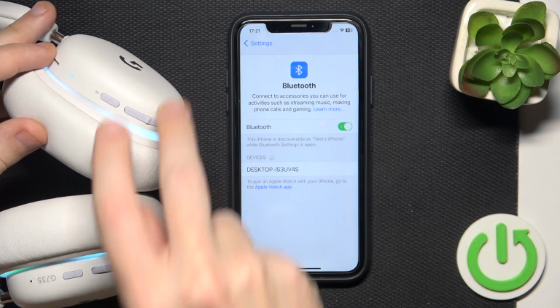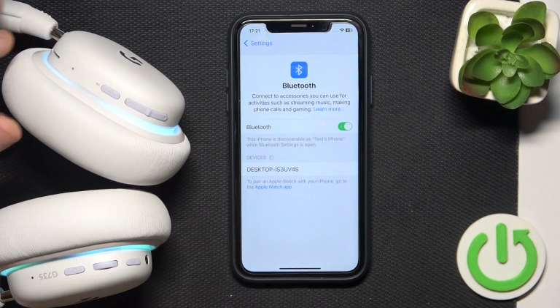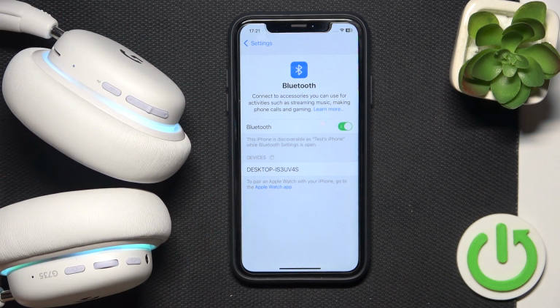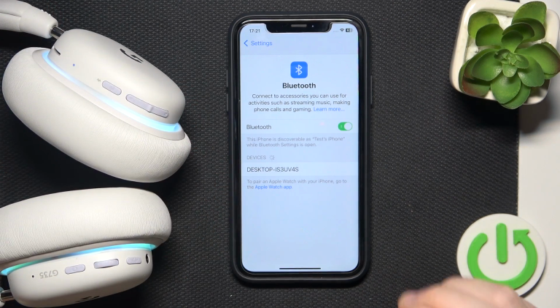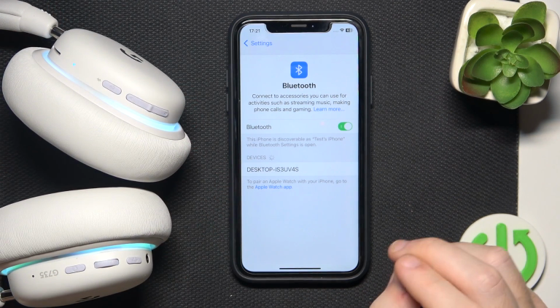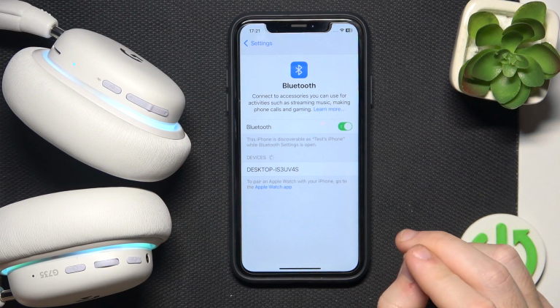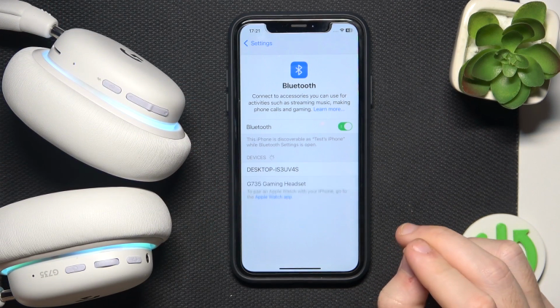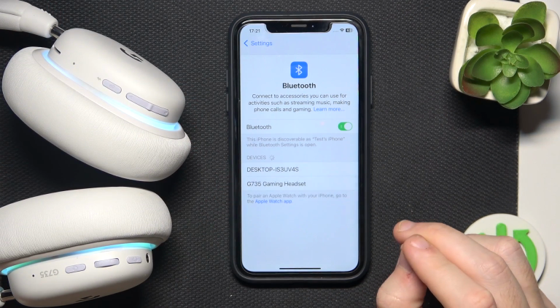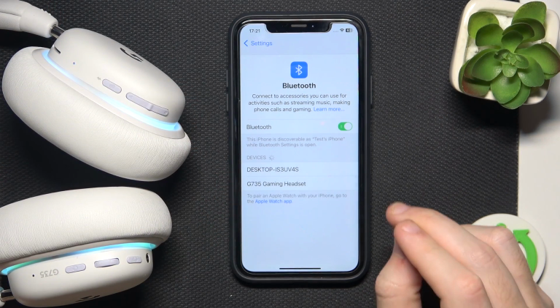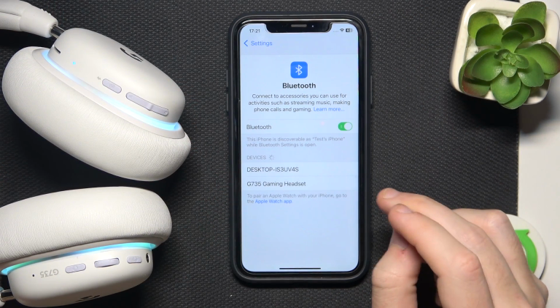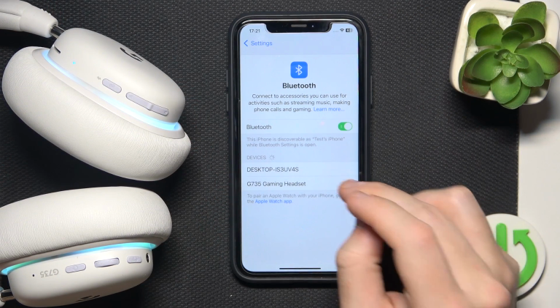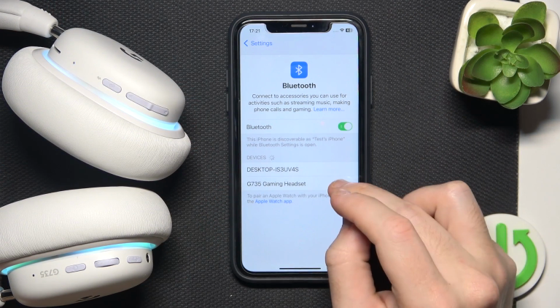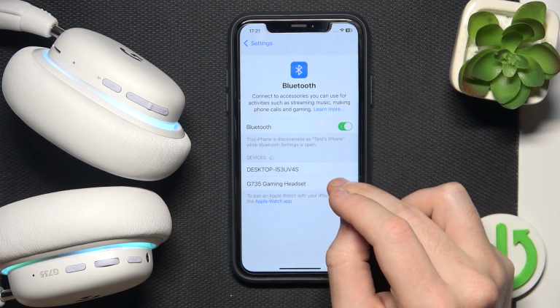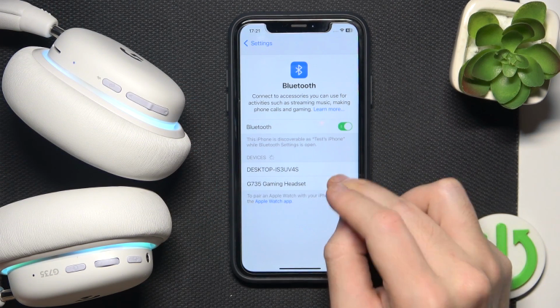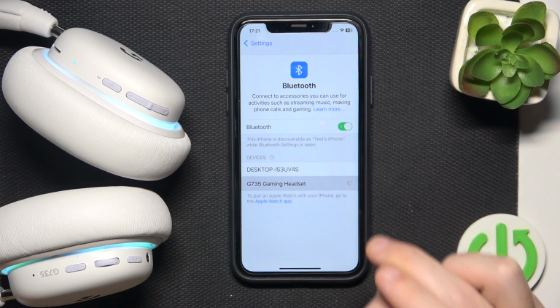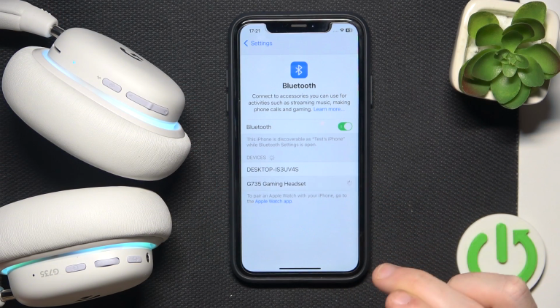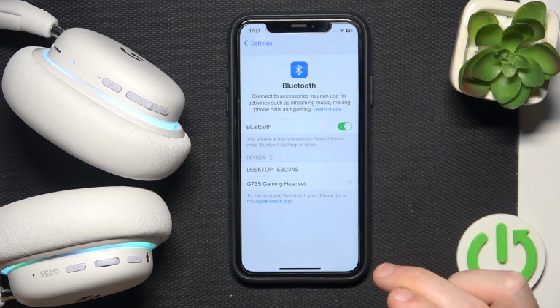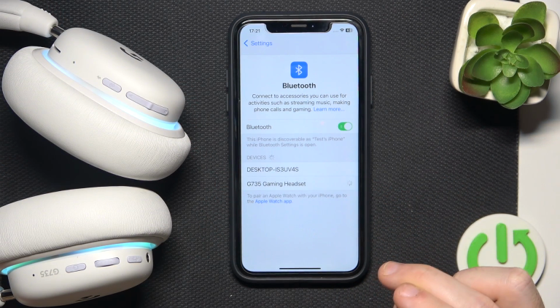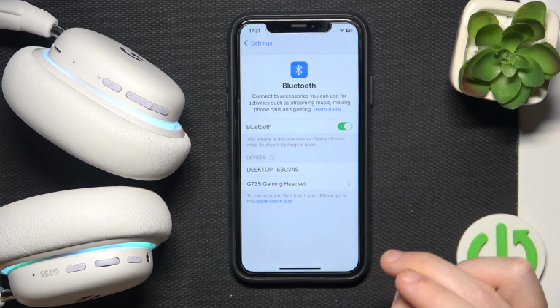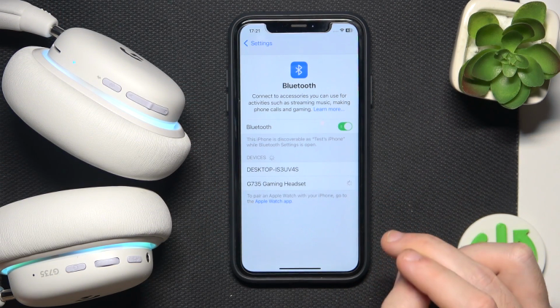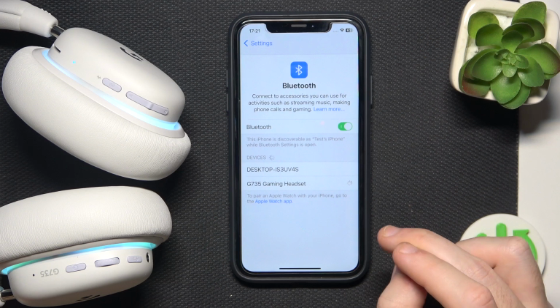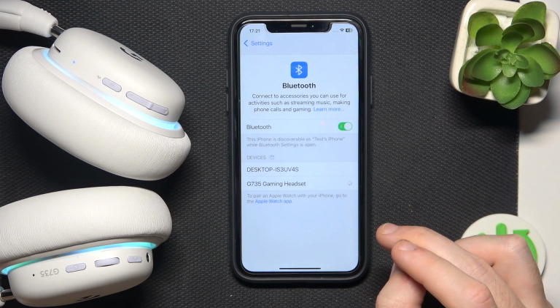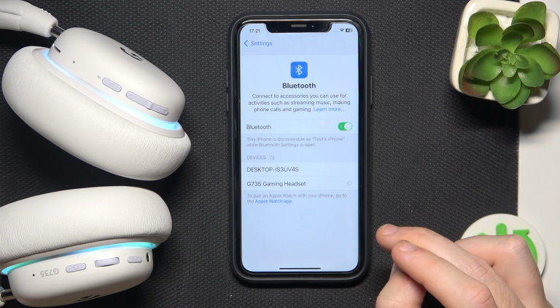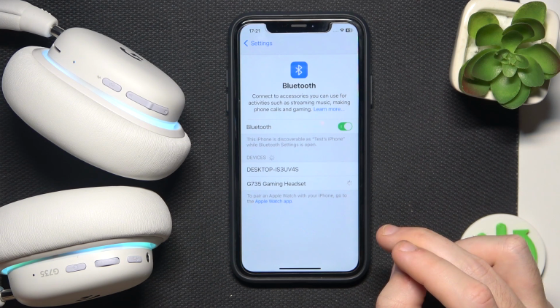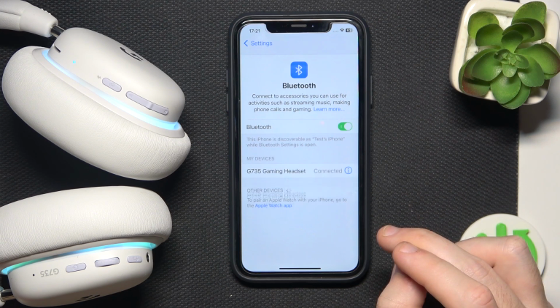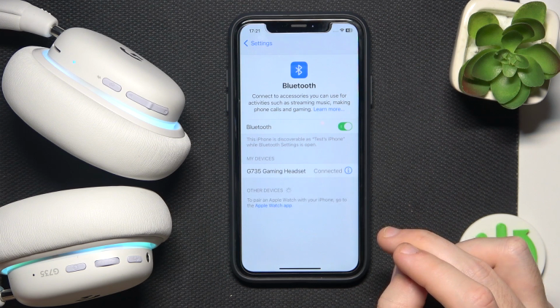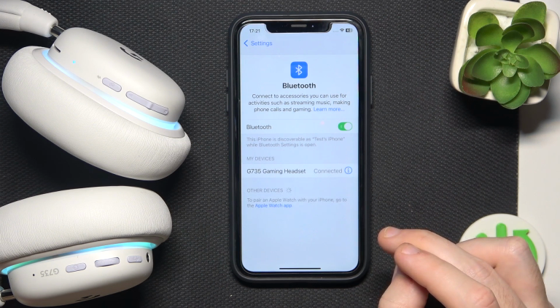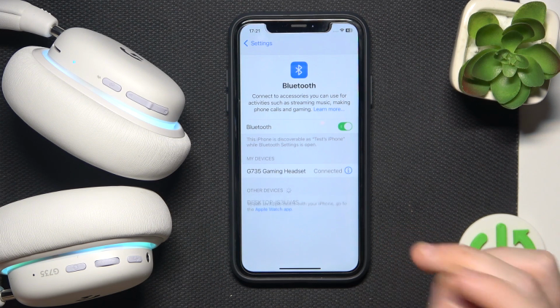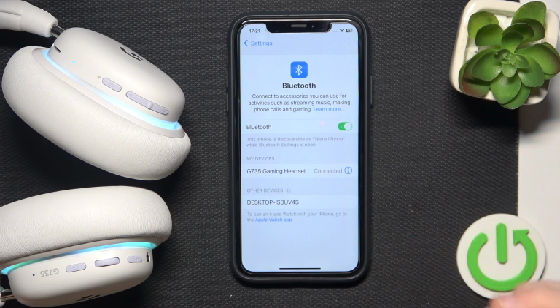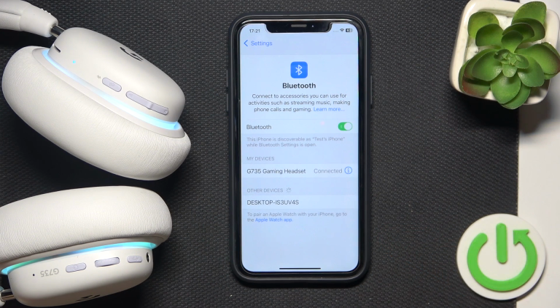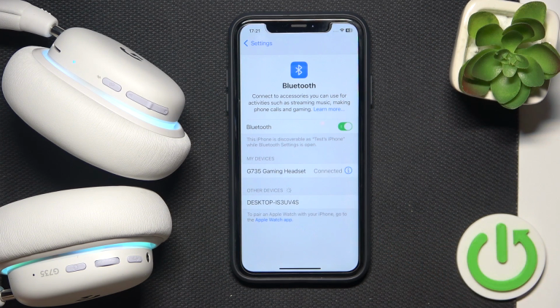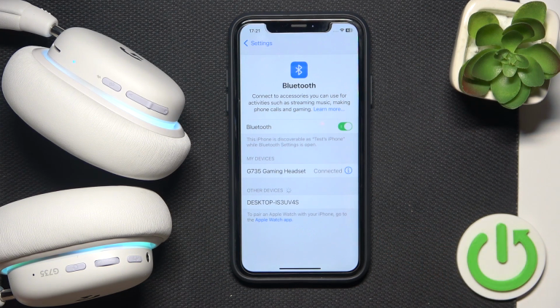Now you should see the headphones appear in the device list. Click on it, and we did it — the headphones are now paired.